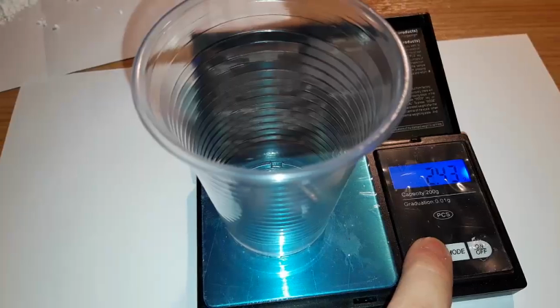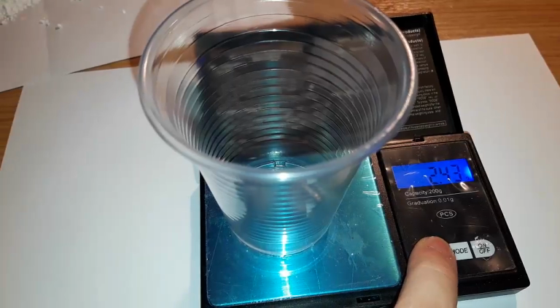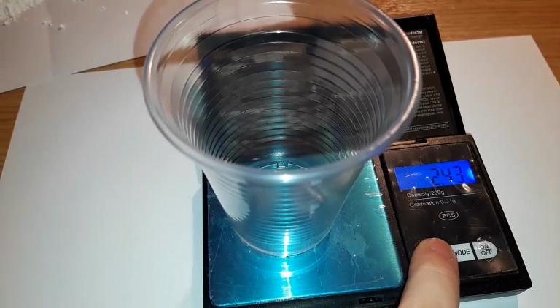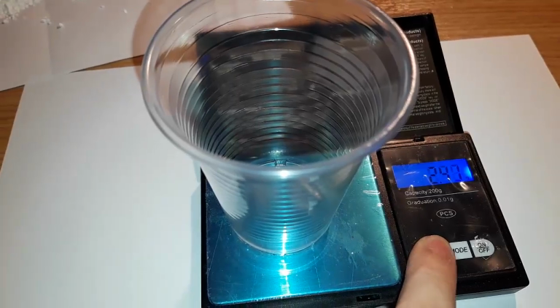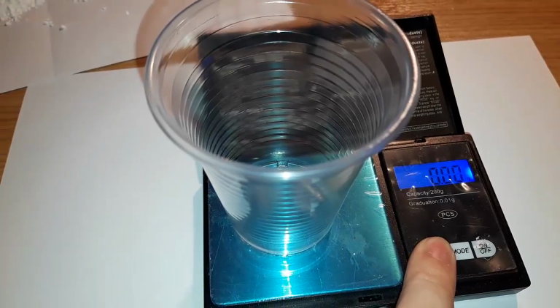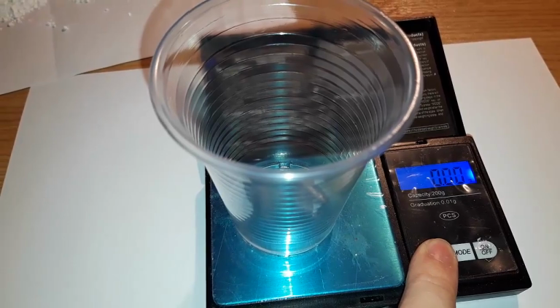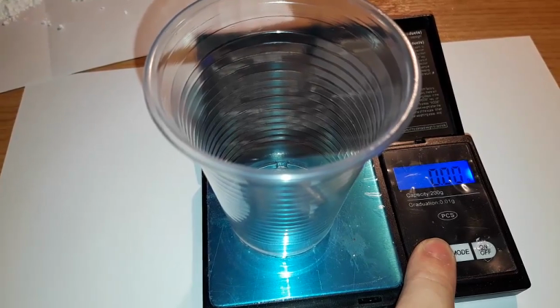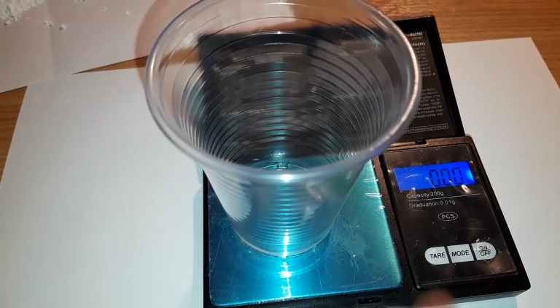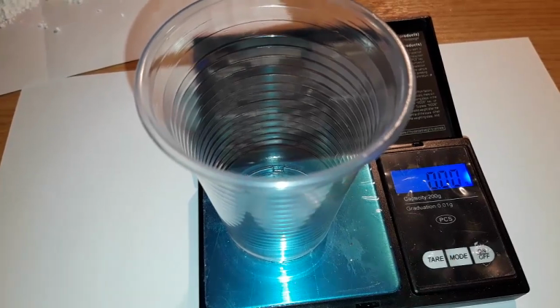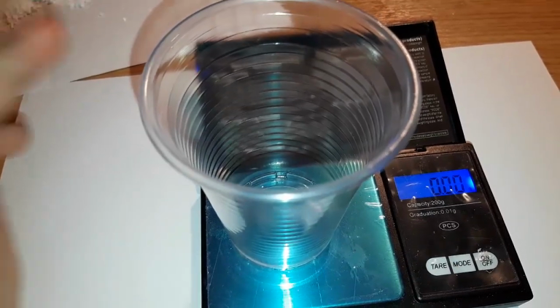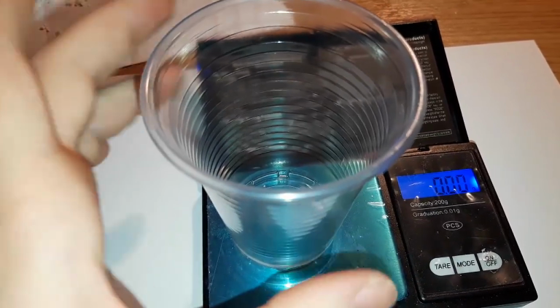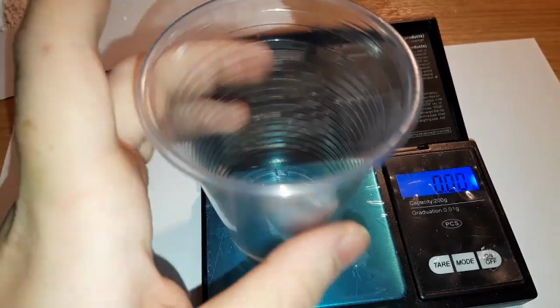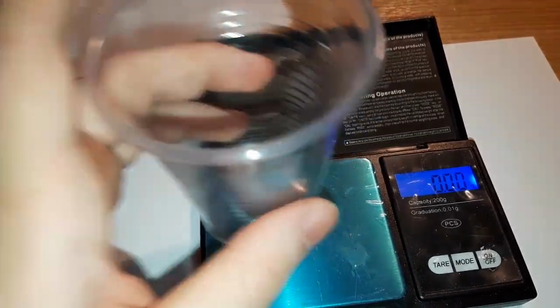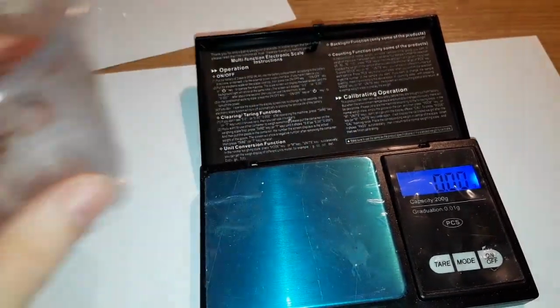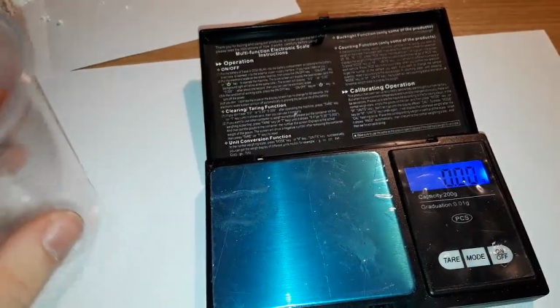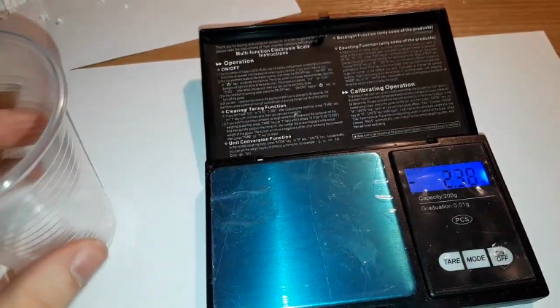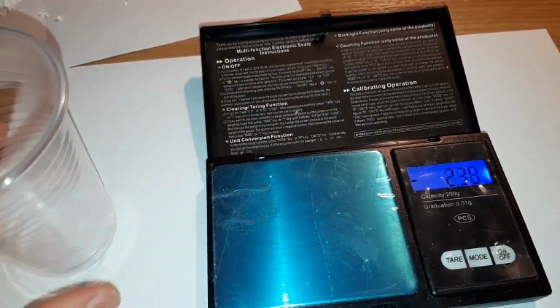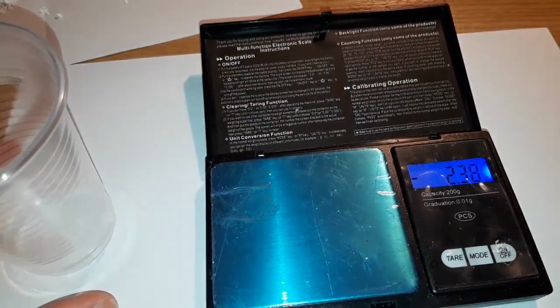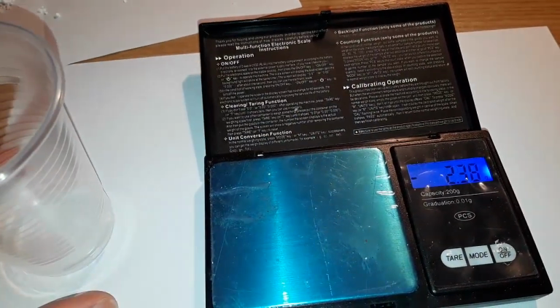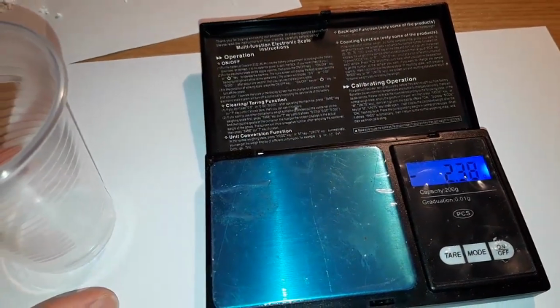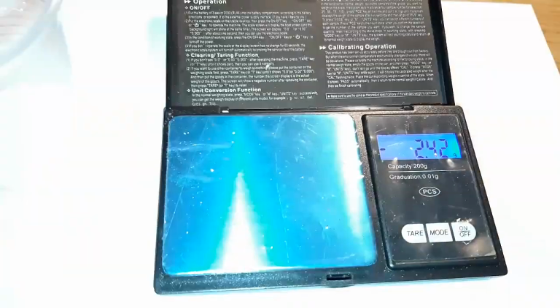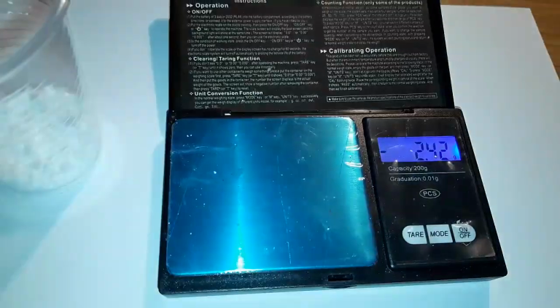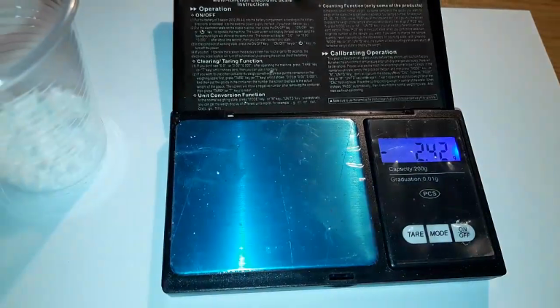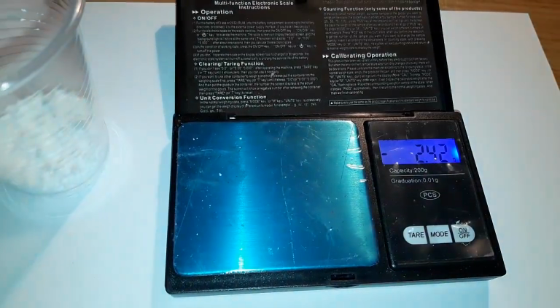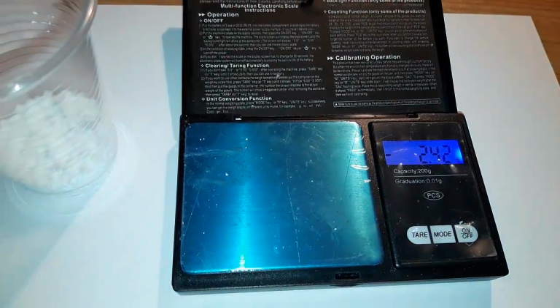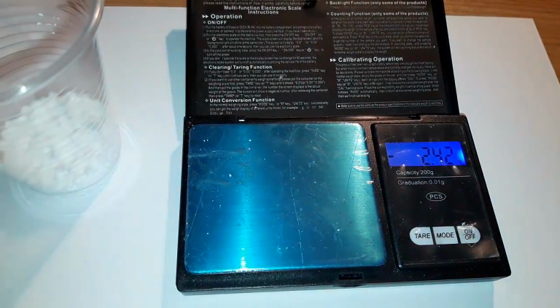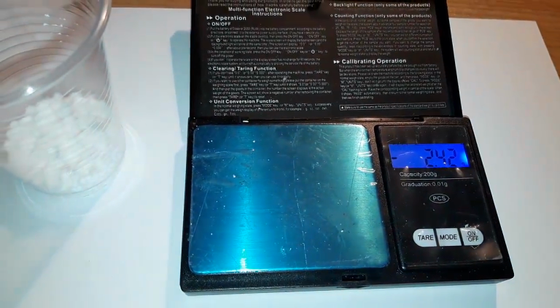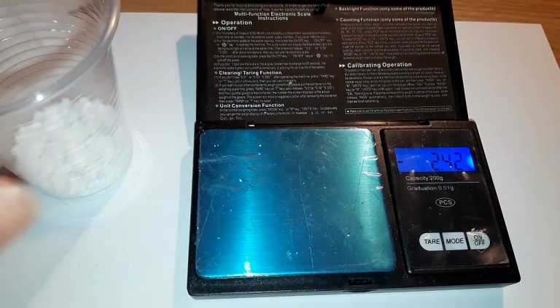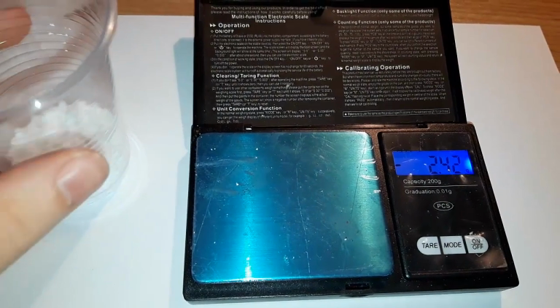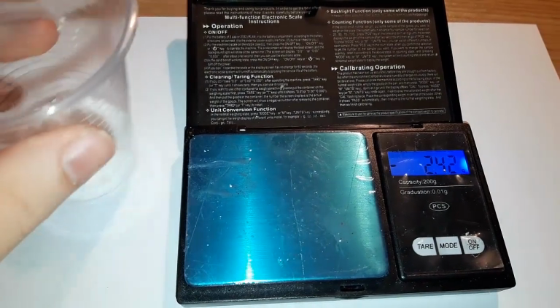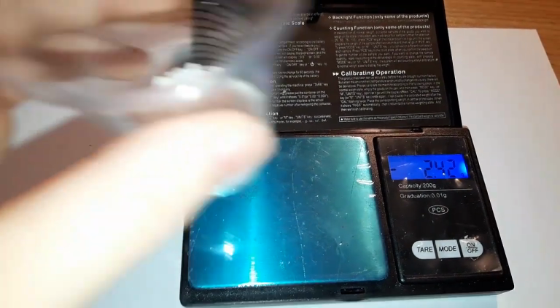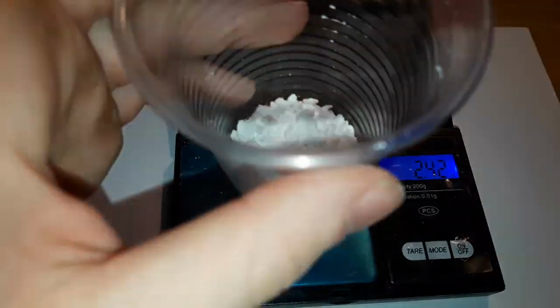We got 12.88 grams, which is a 95% yield. It could be better if I wasn't so sloppy with the filtration.